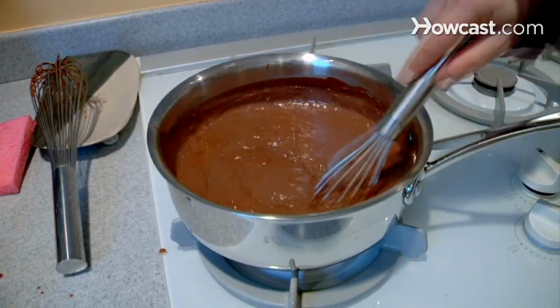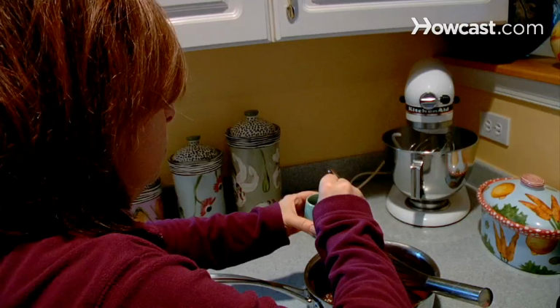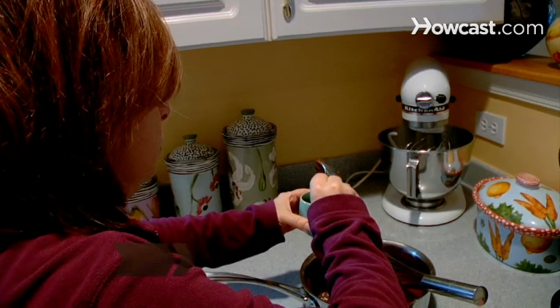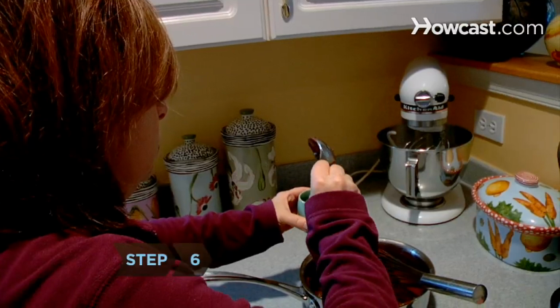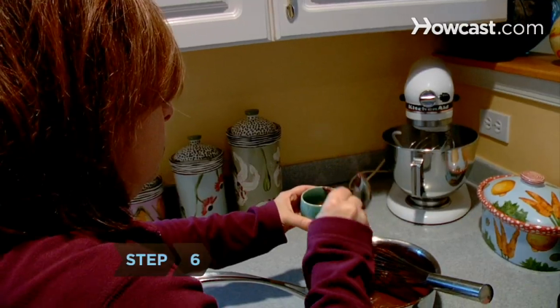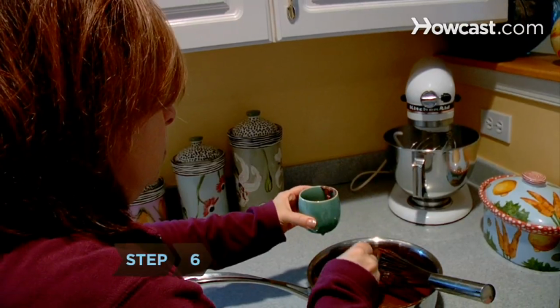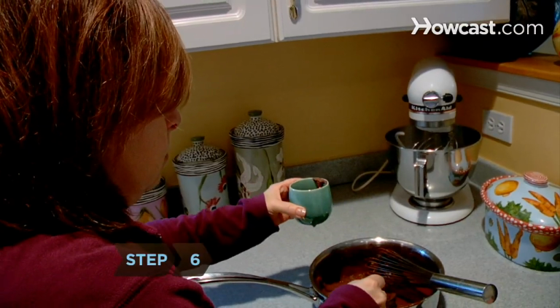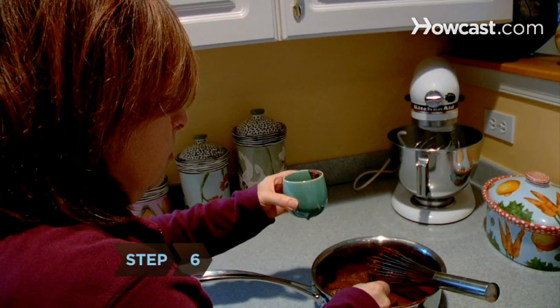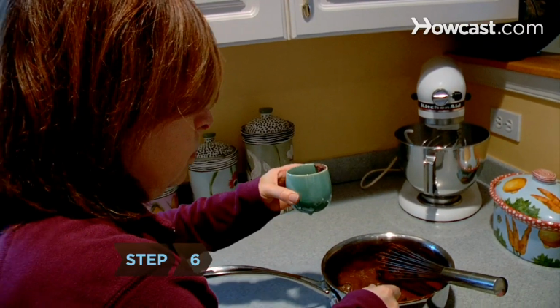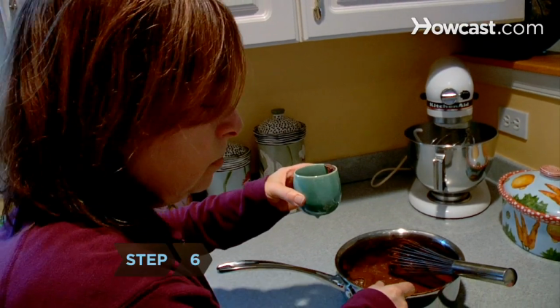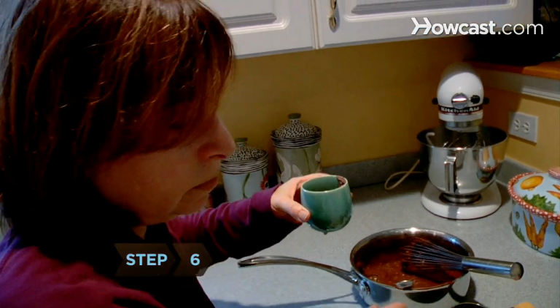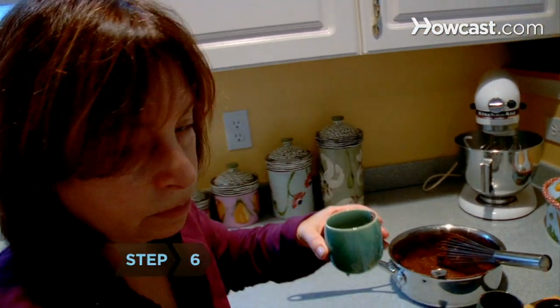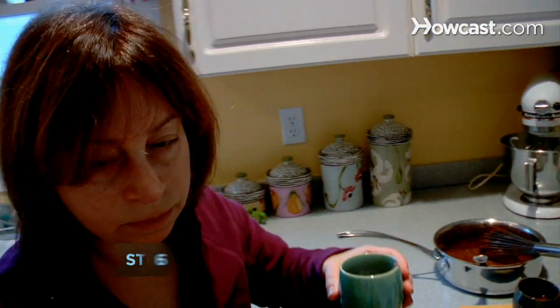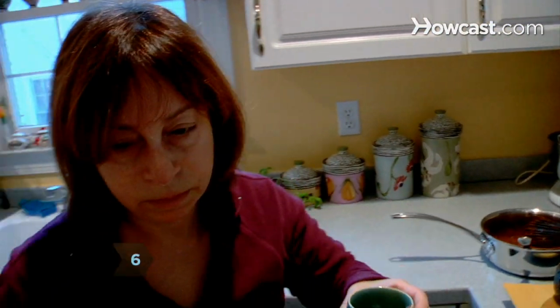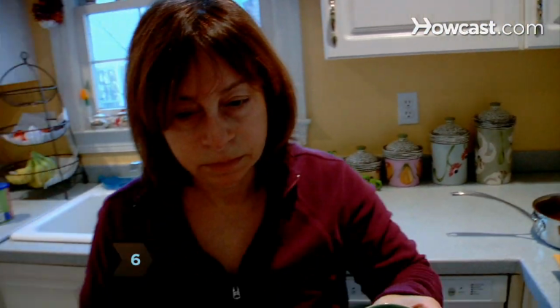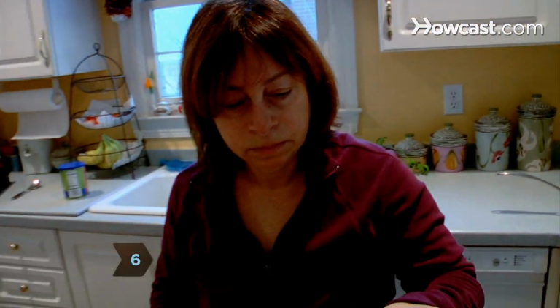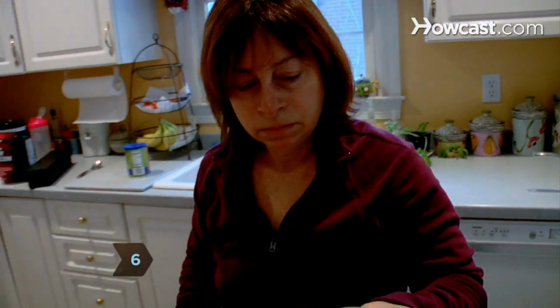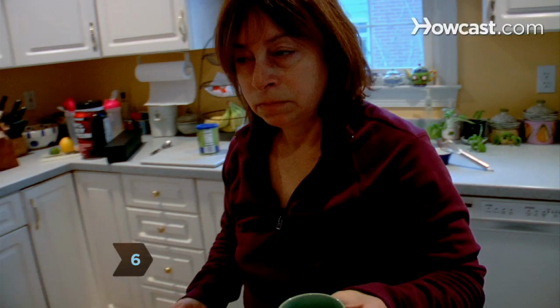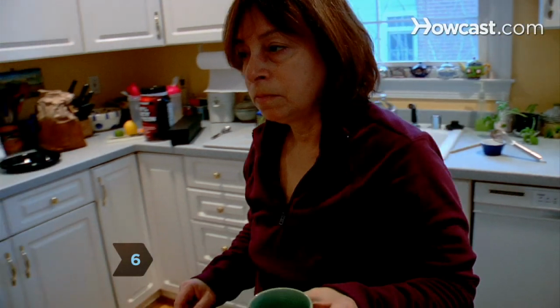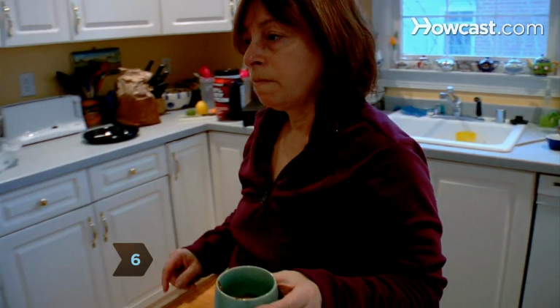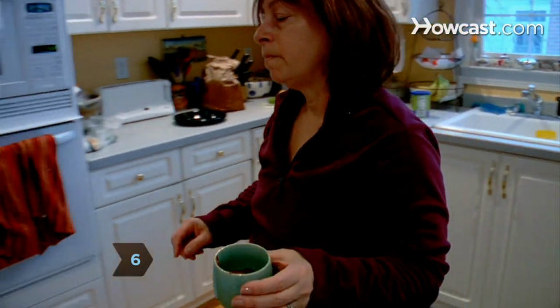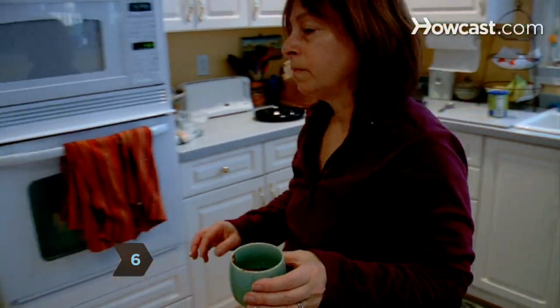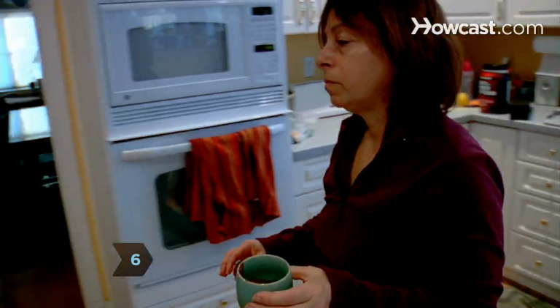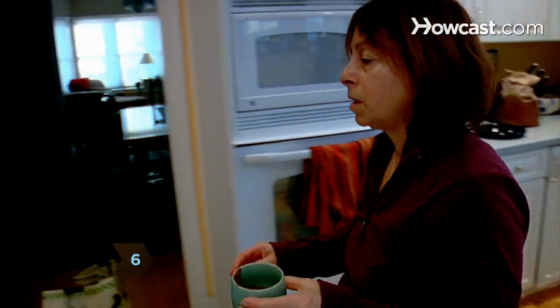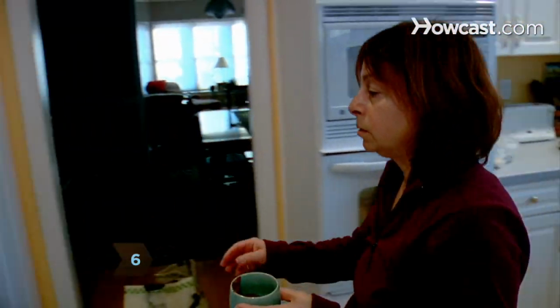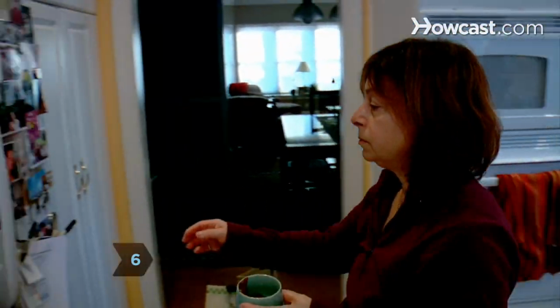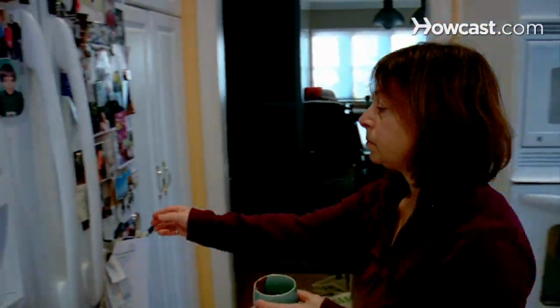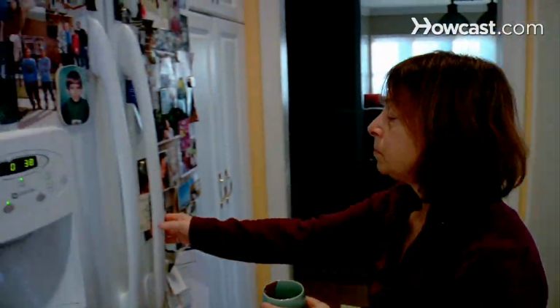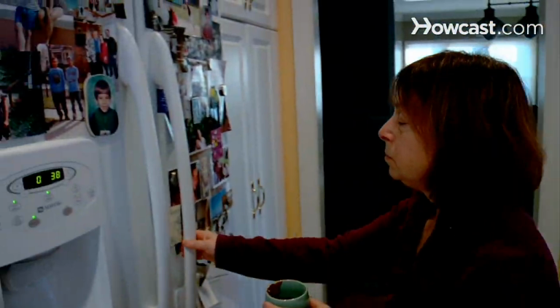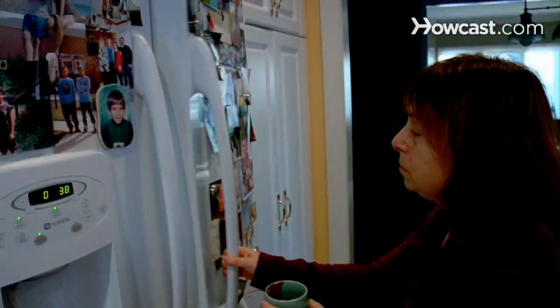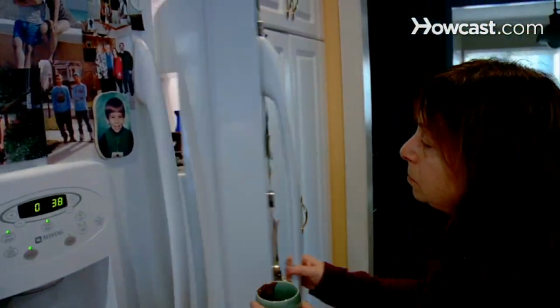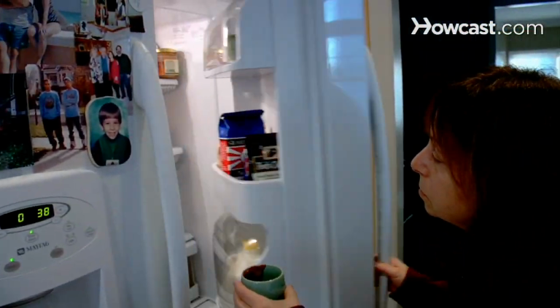Step 6. Pour the pudding into small ramekins and refrigerate for an hour. Then grab a spoon and enjoy.